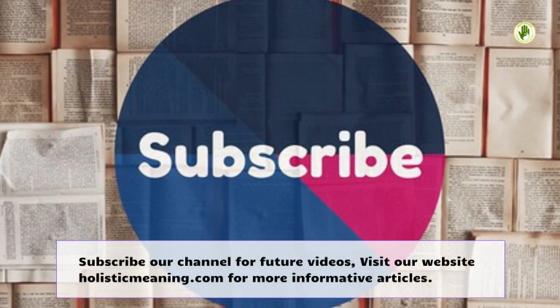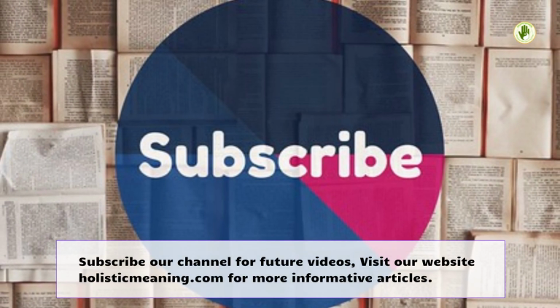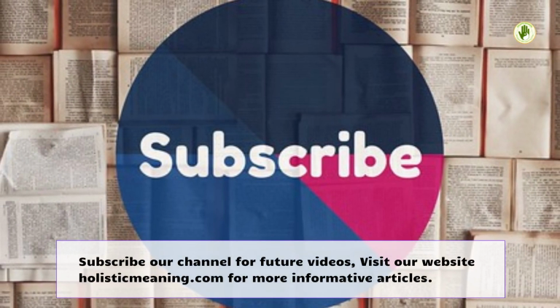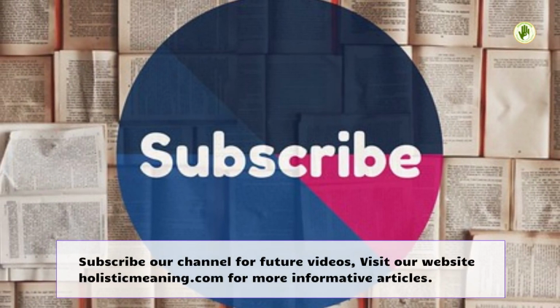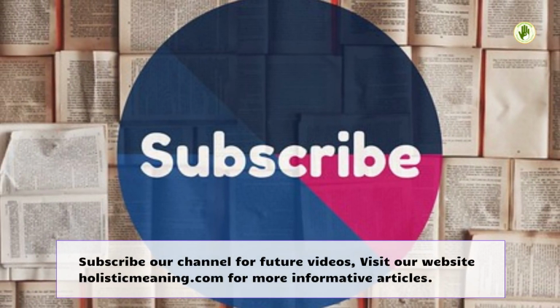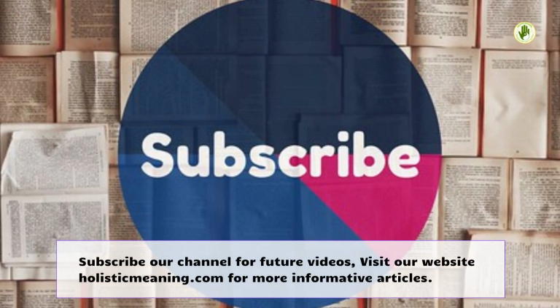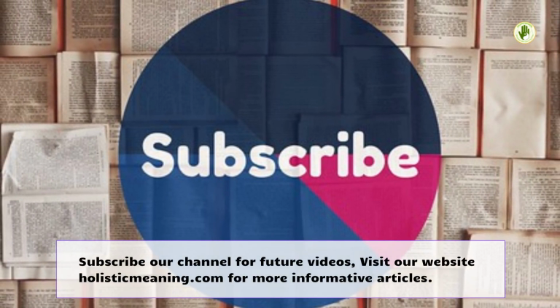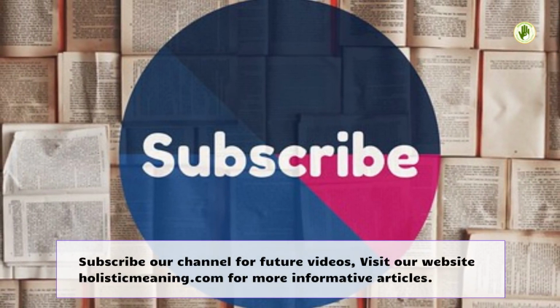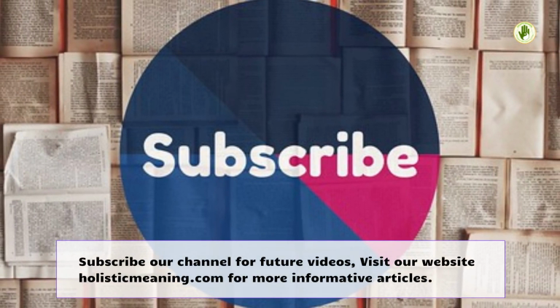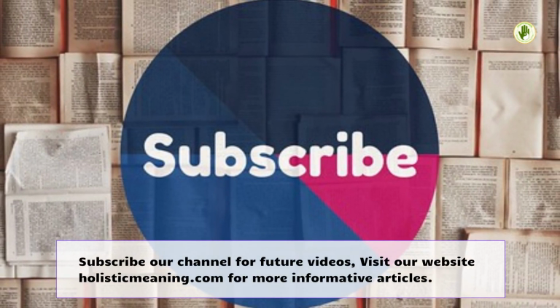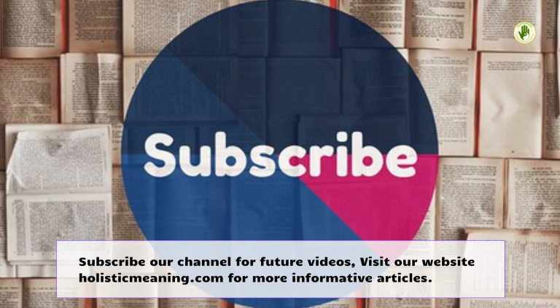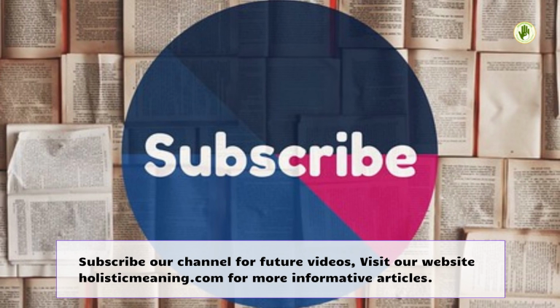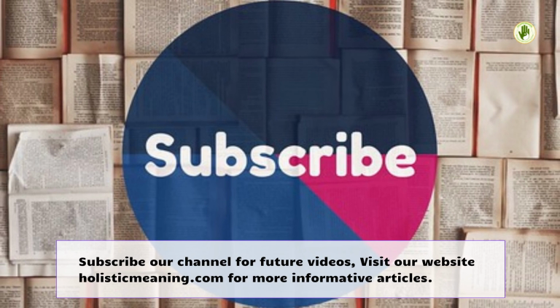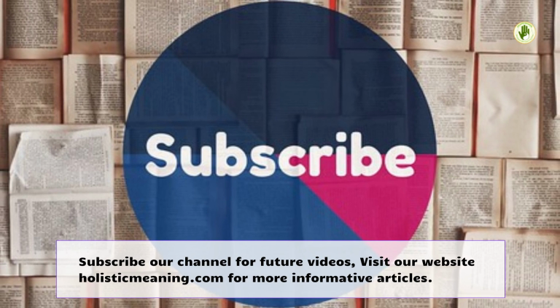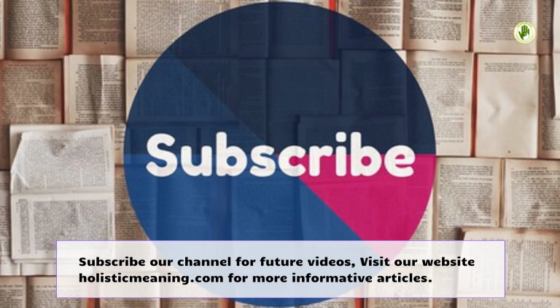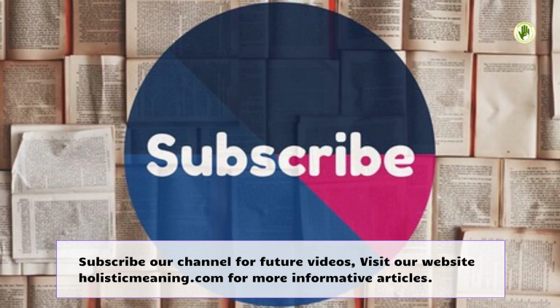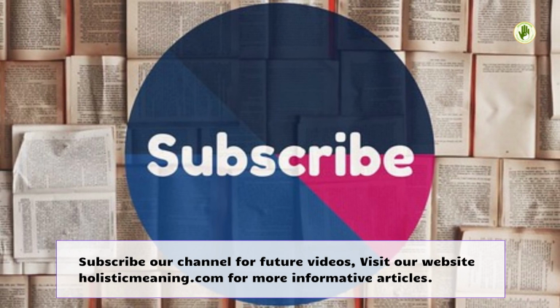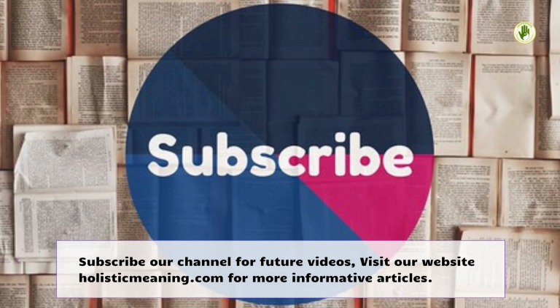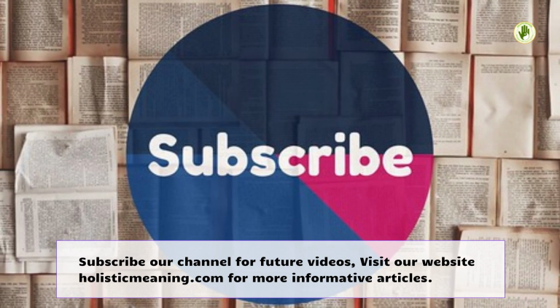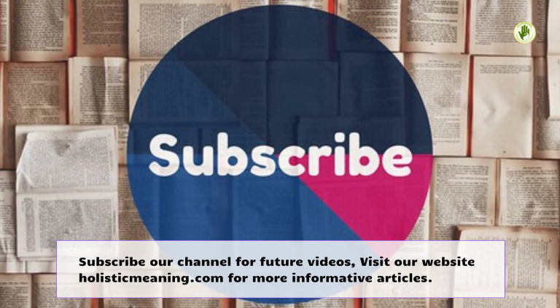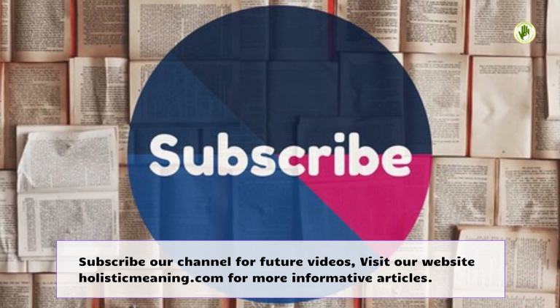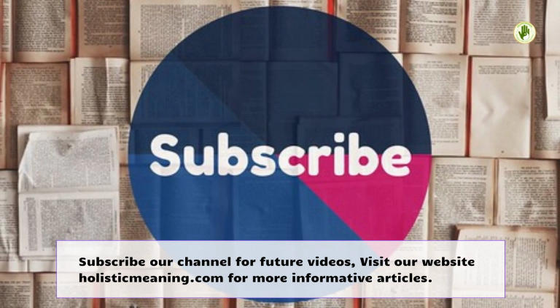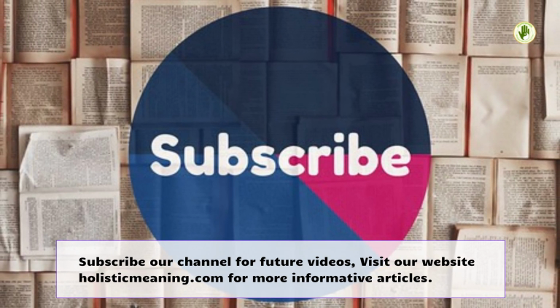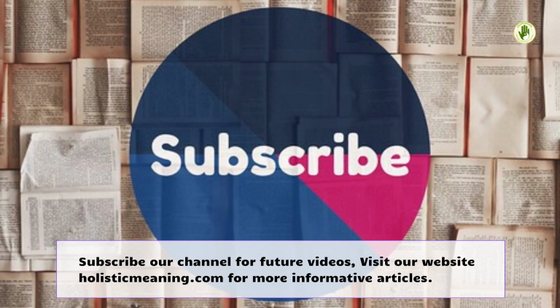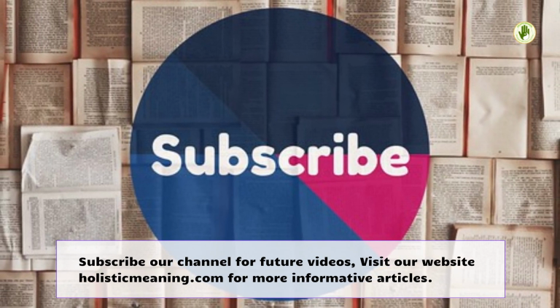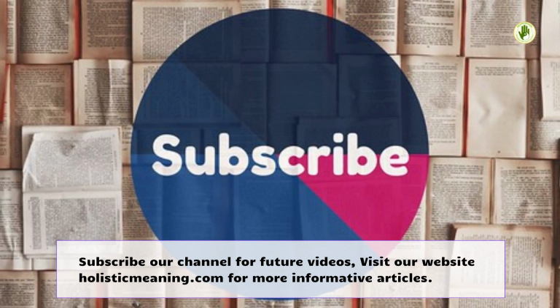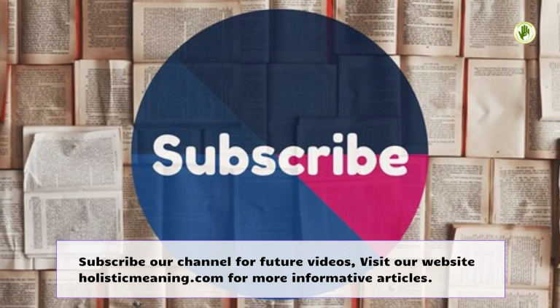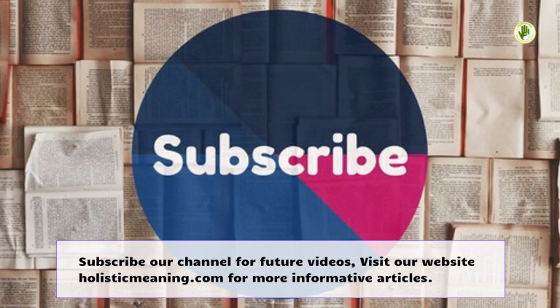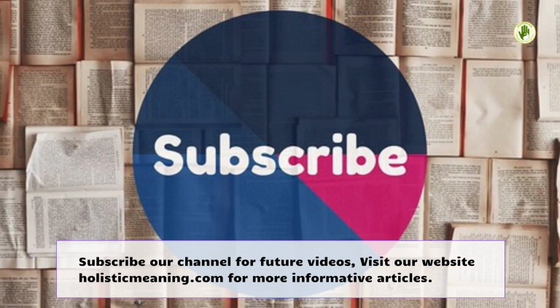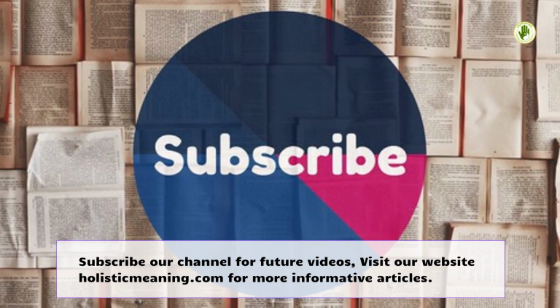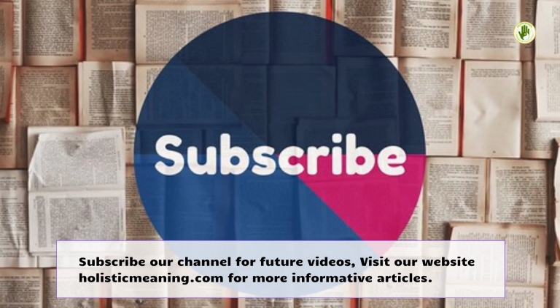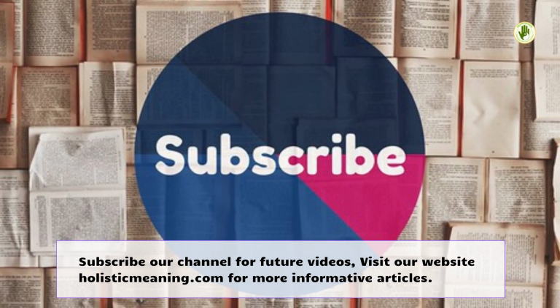Subscribe to our channel for future videos. Visit our website holisticmeaning.com for more informative articles.